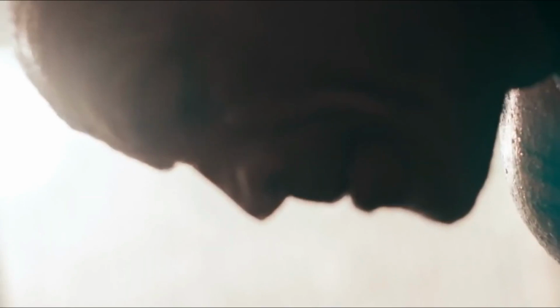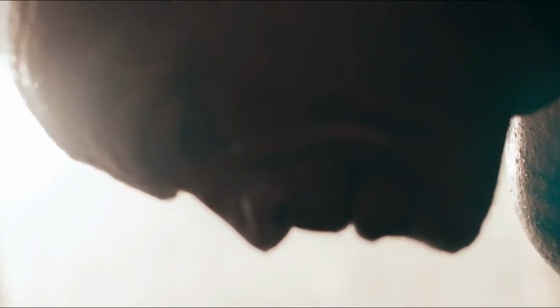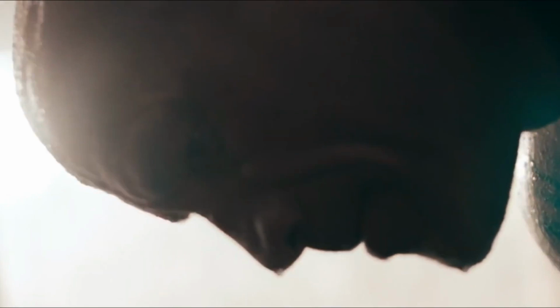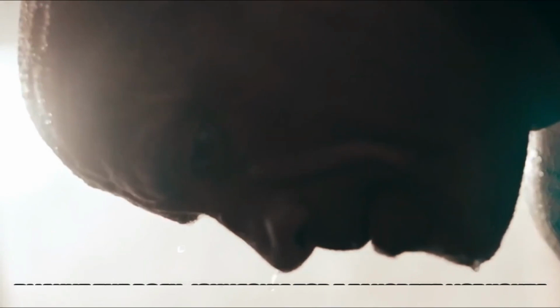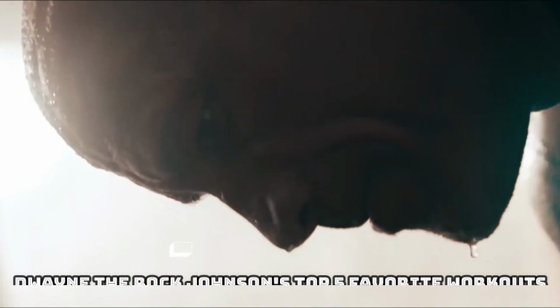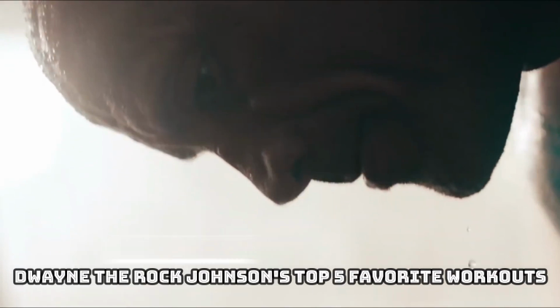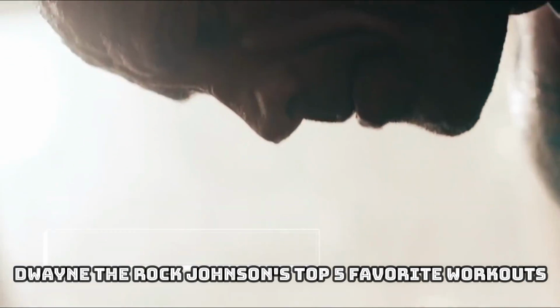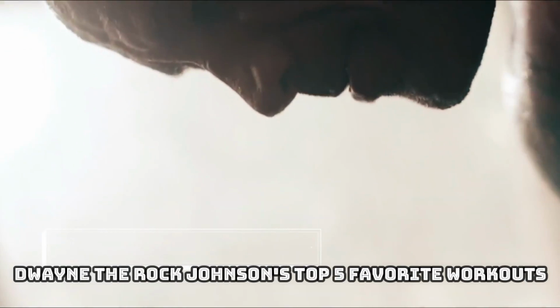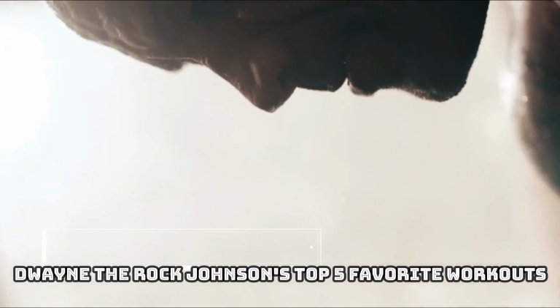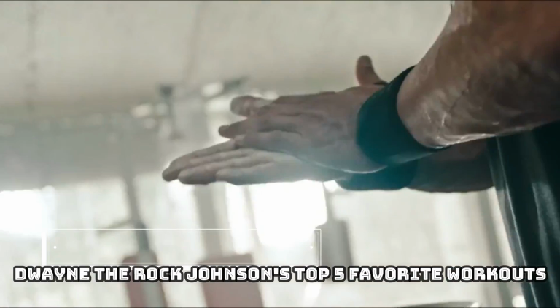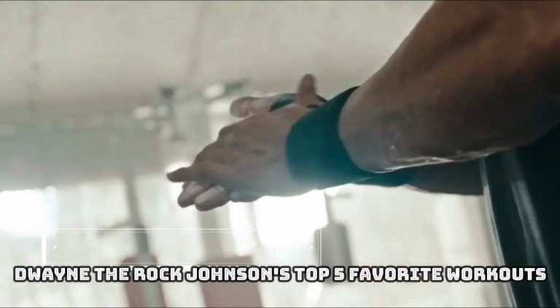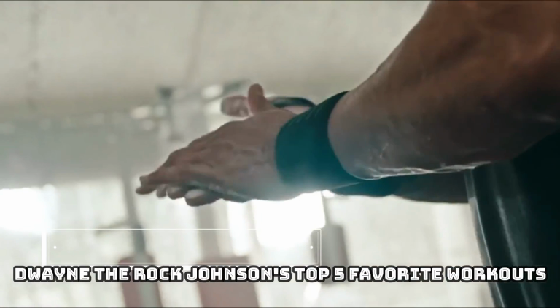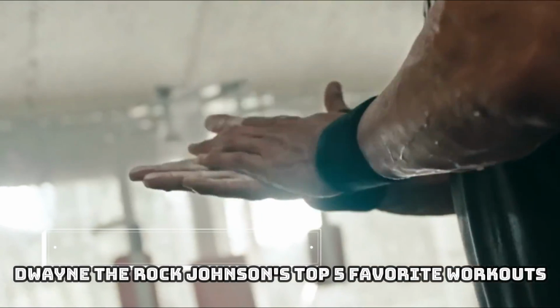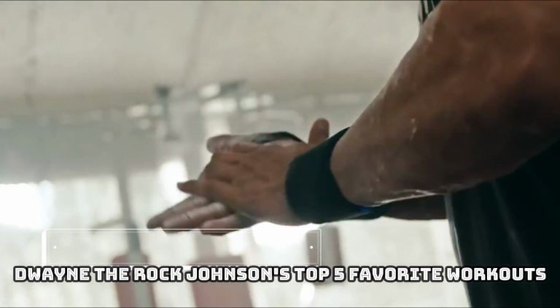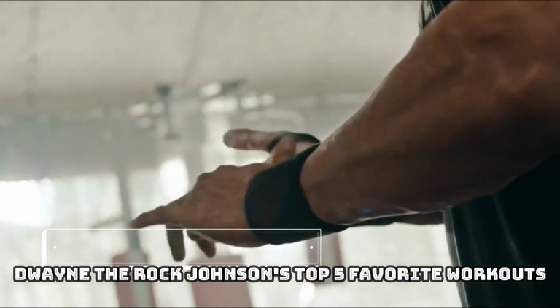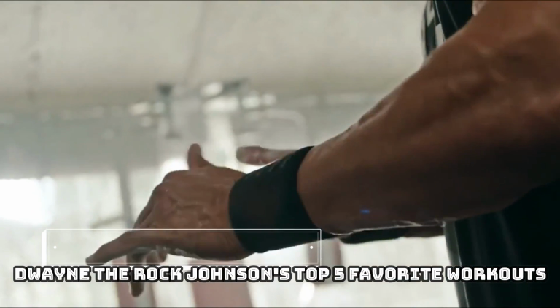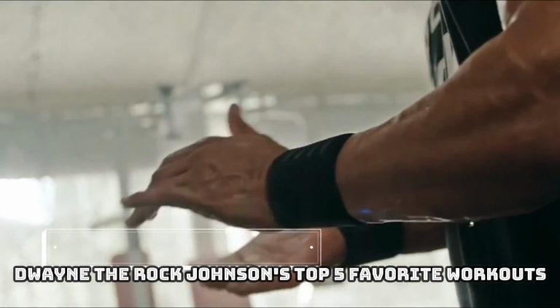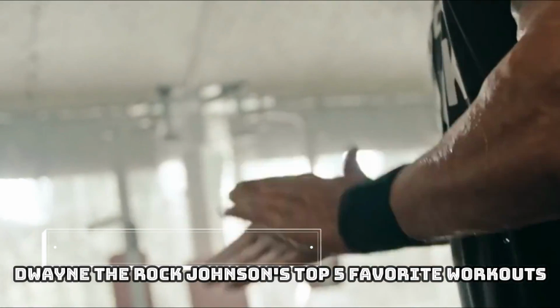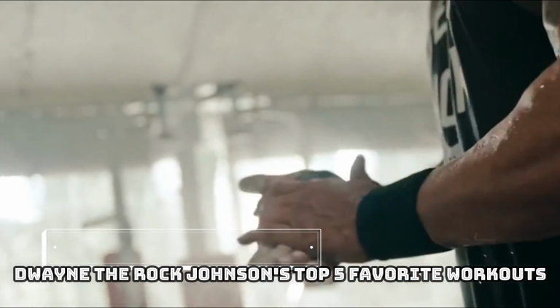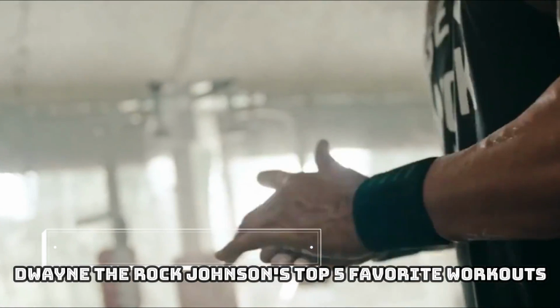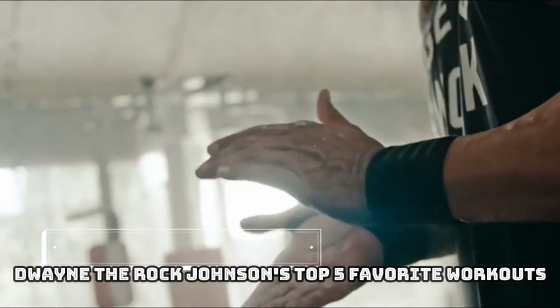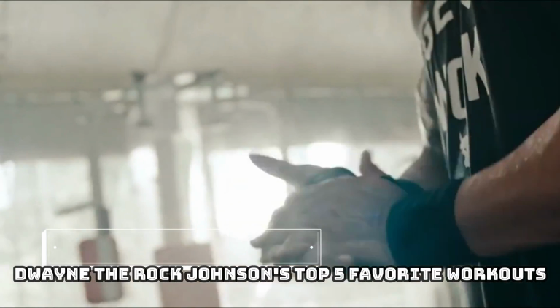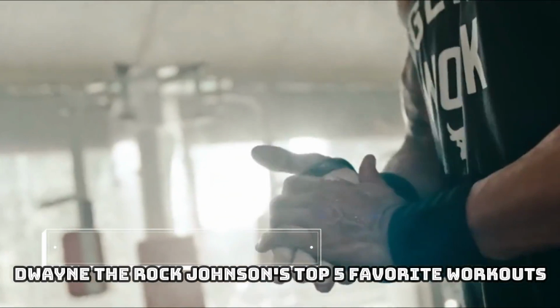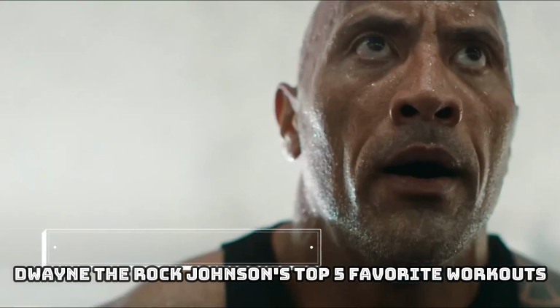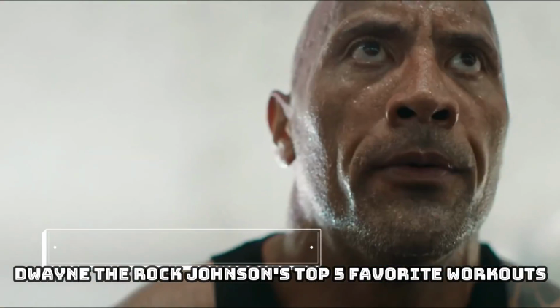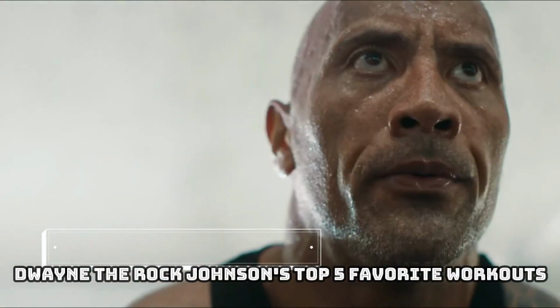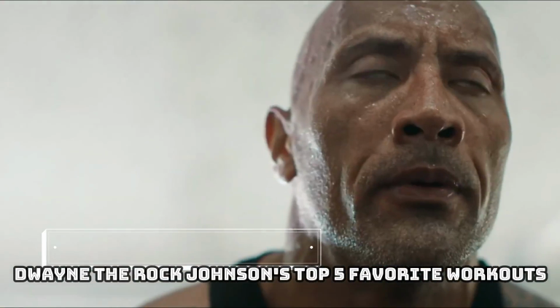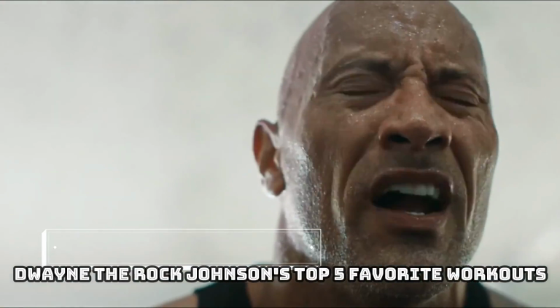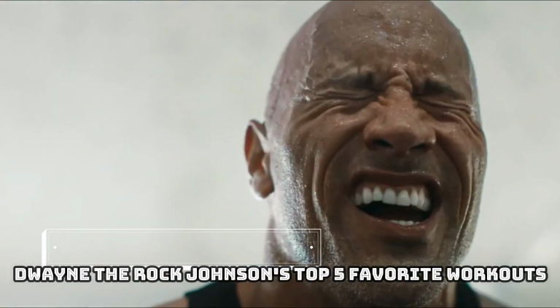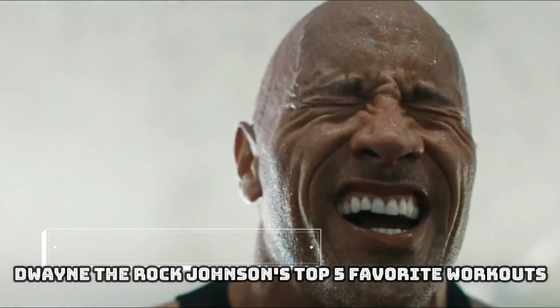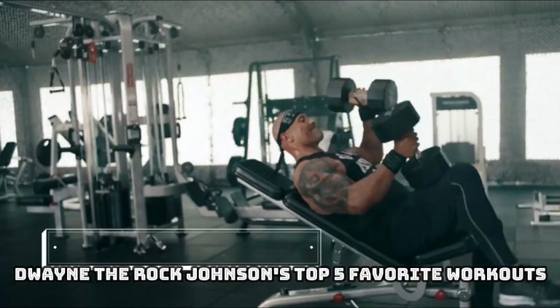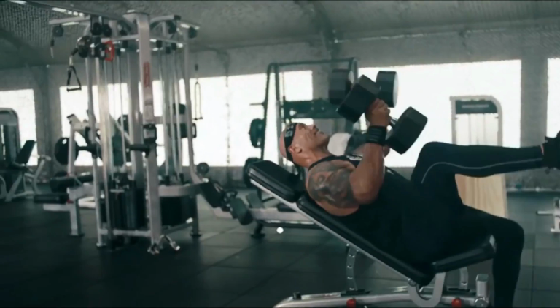In this video, we are going to talk about Dwayne The Rock Johnson's top 5 favorite workouts.